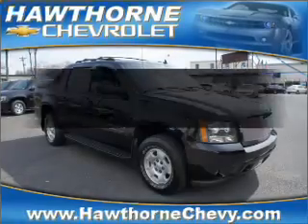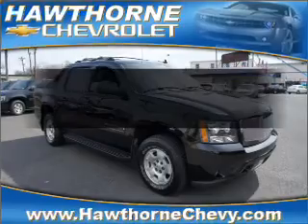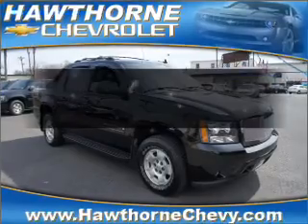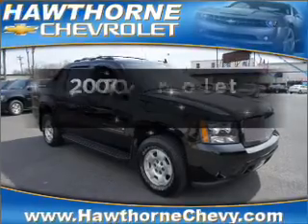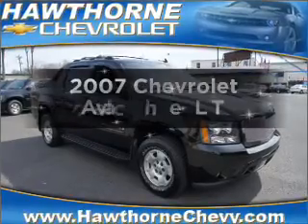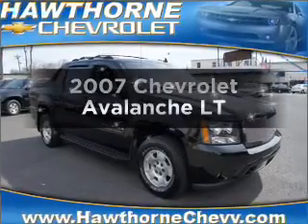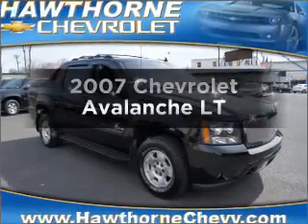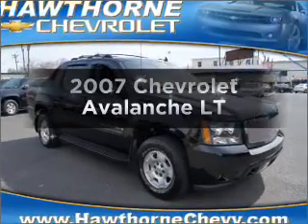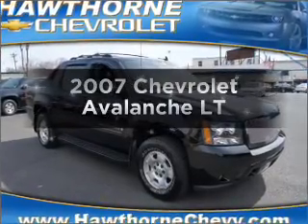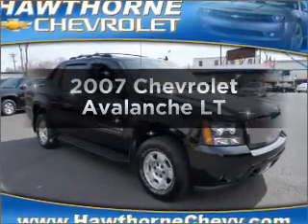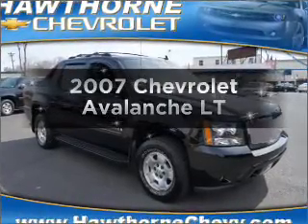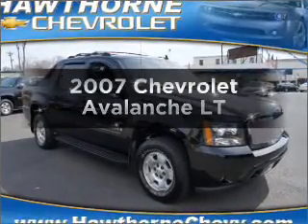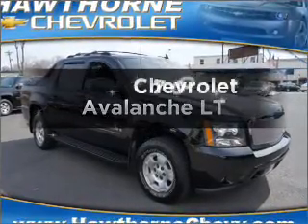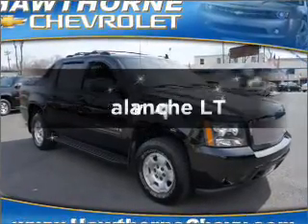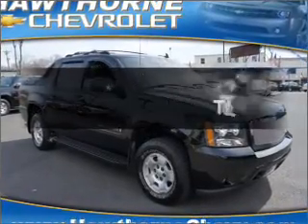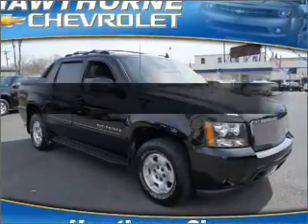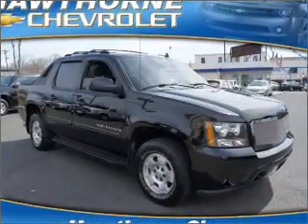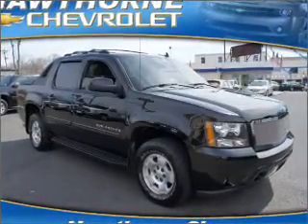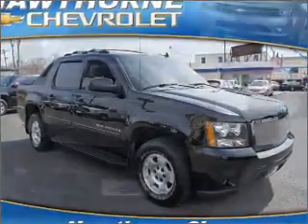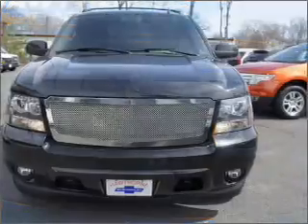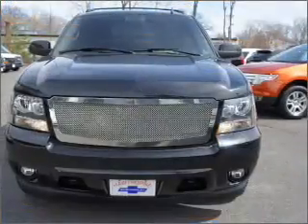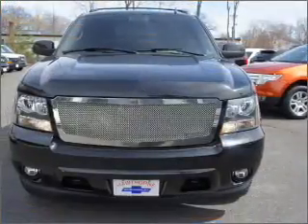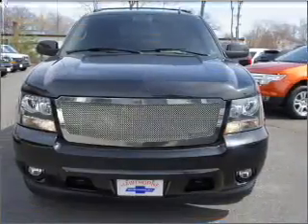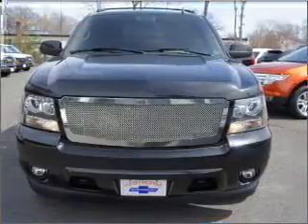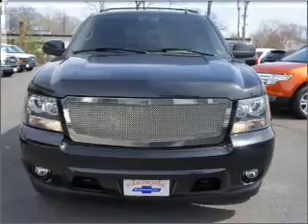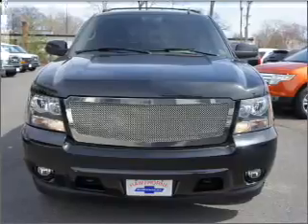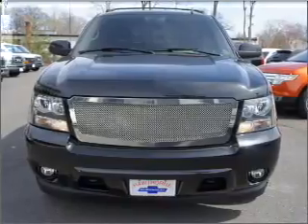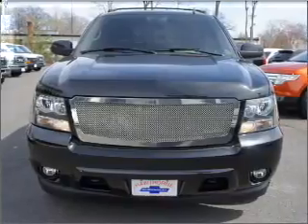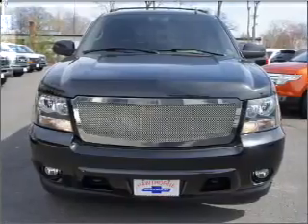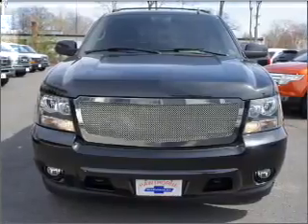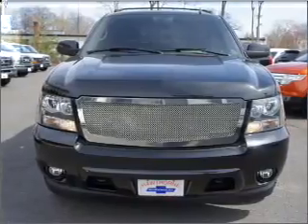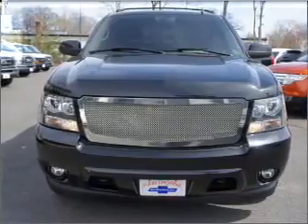Get noticed in this 2007 Chevrolet Avalanche. If you're looking for an automobile with great attributes, look no further.